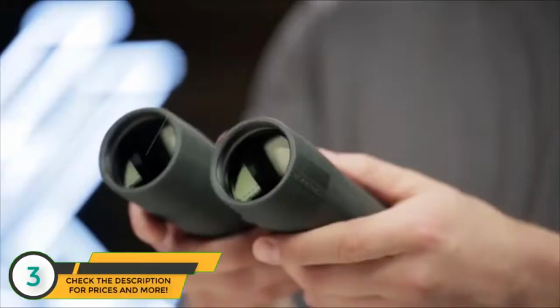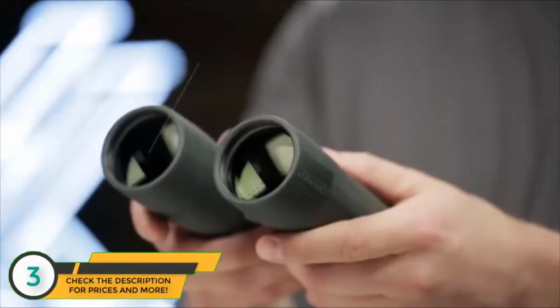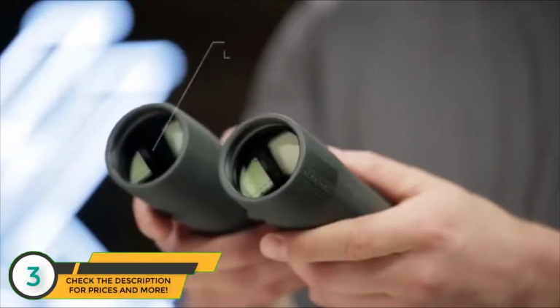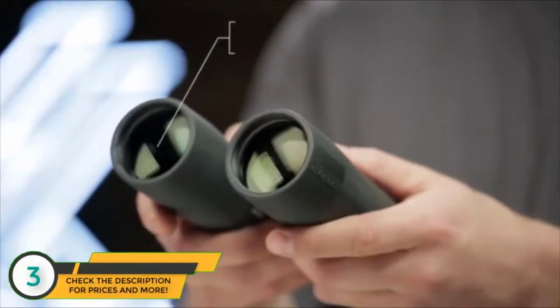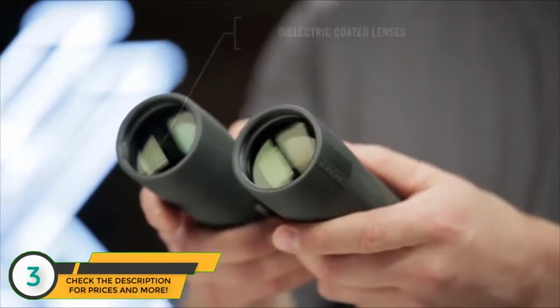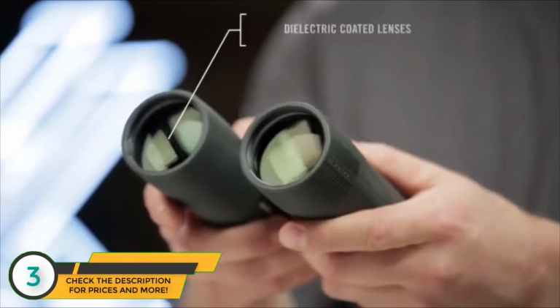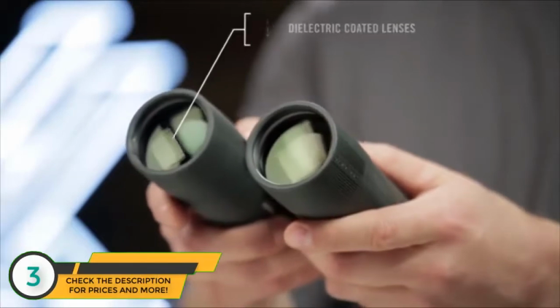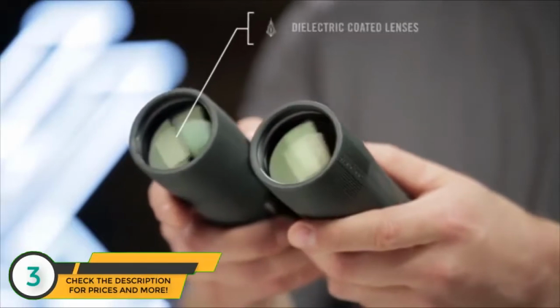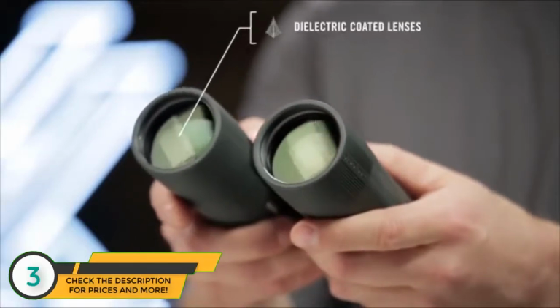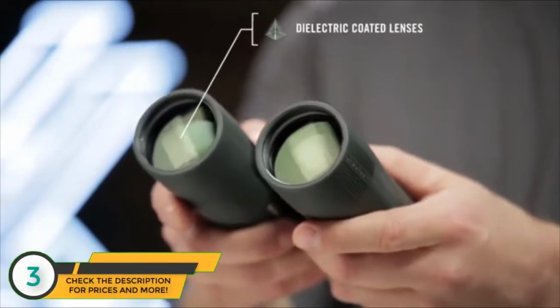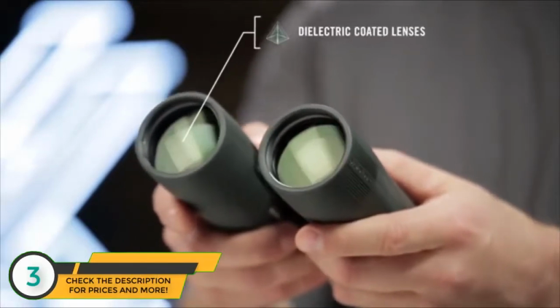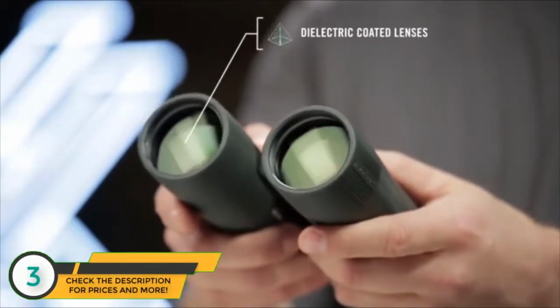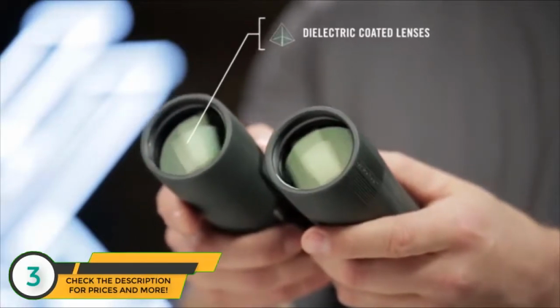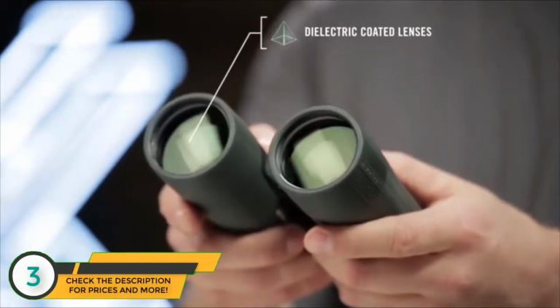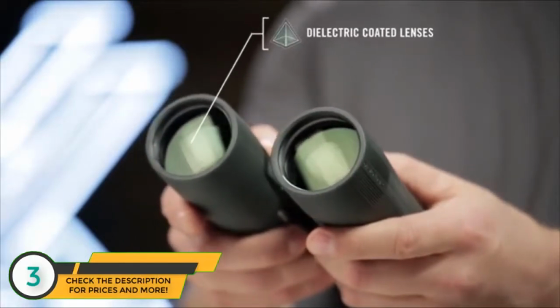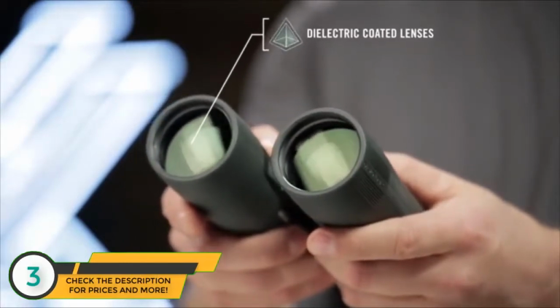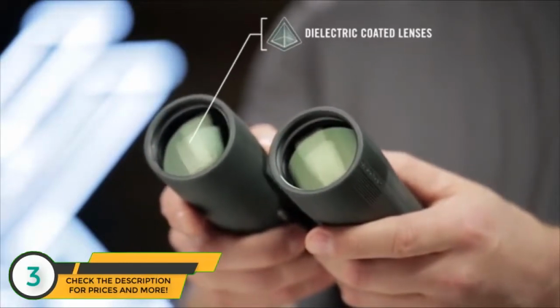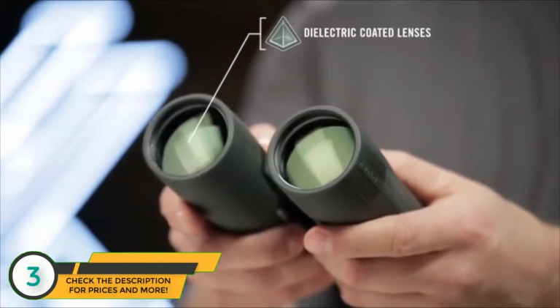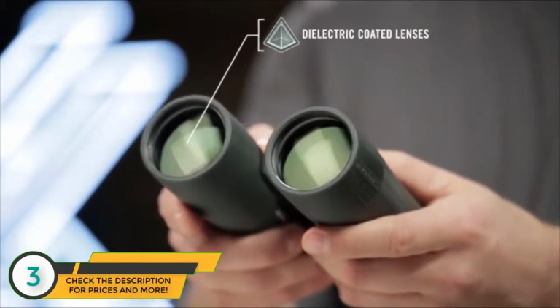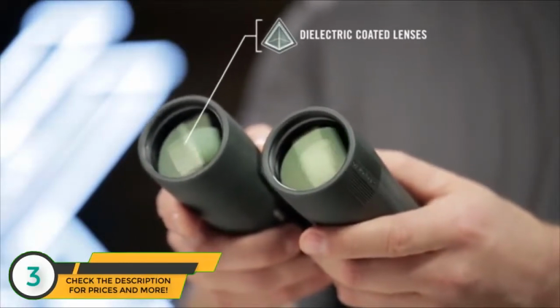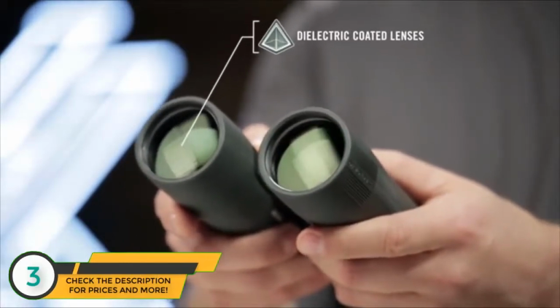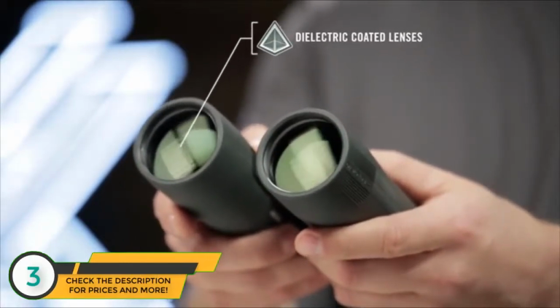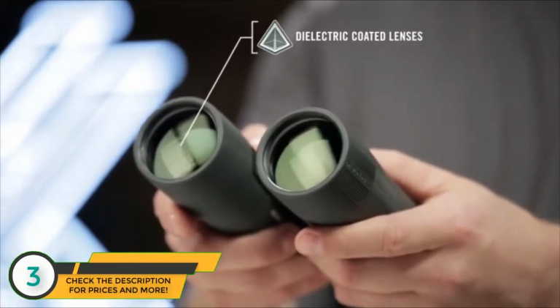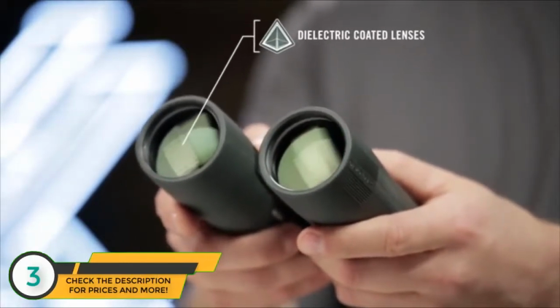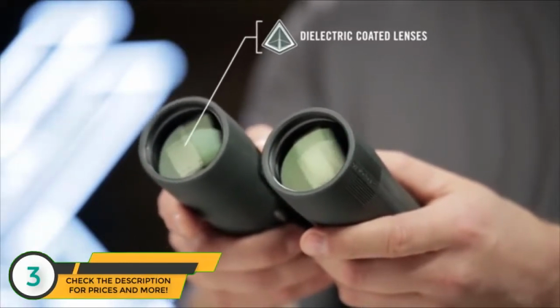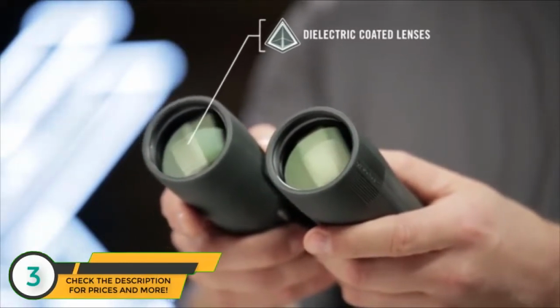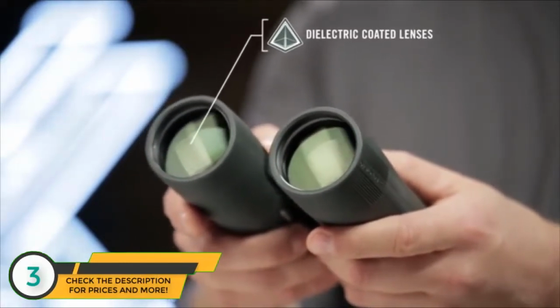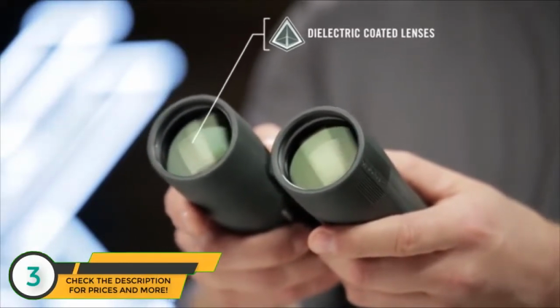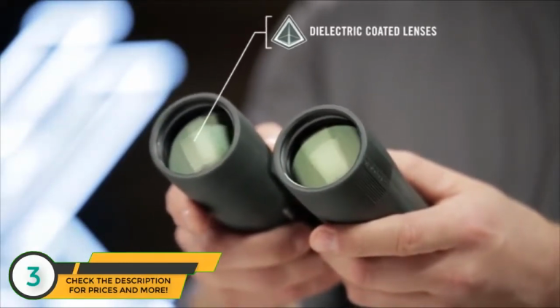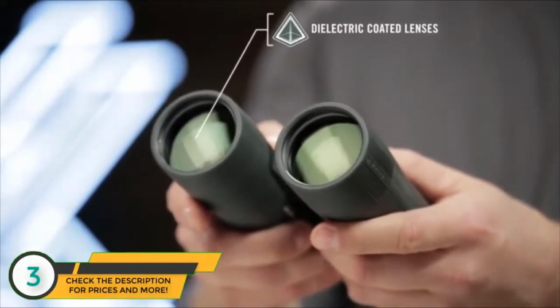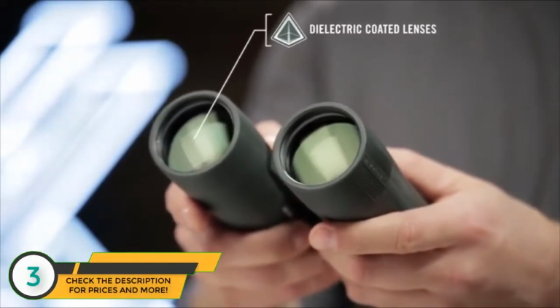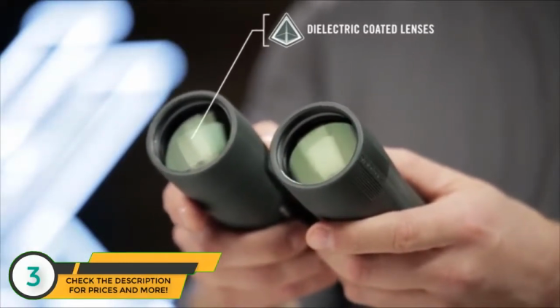Dielectric fully multi-coated lenses transmit more light and brighter images.